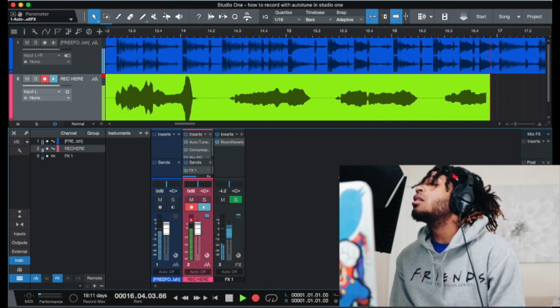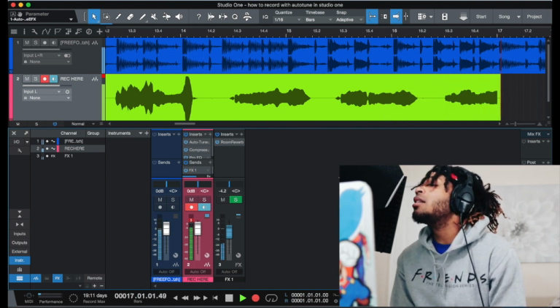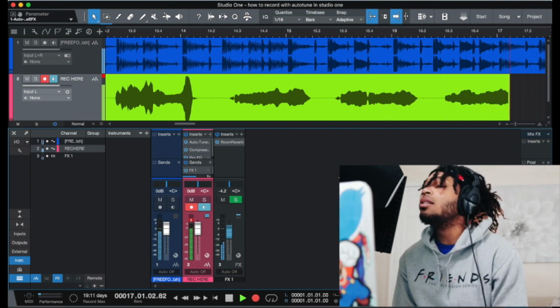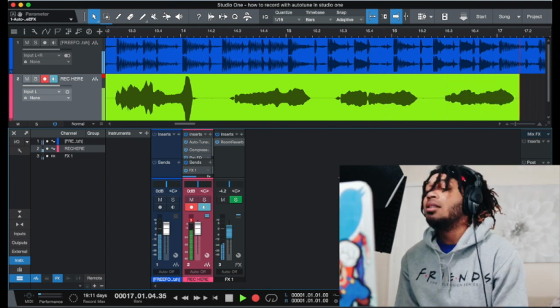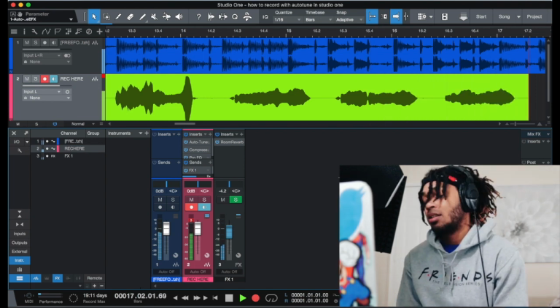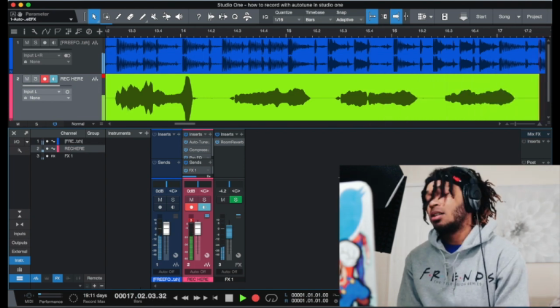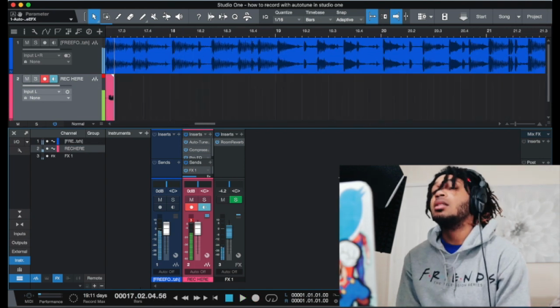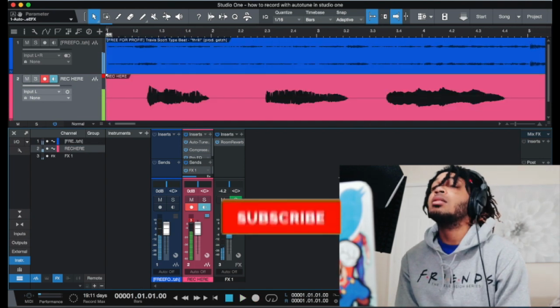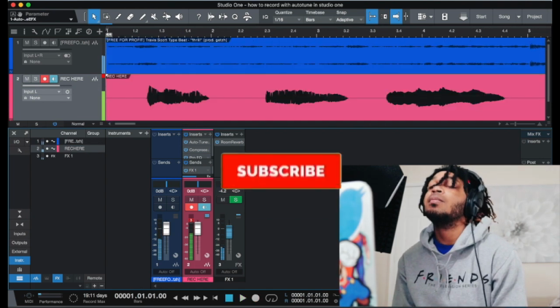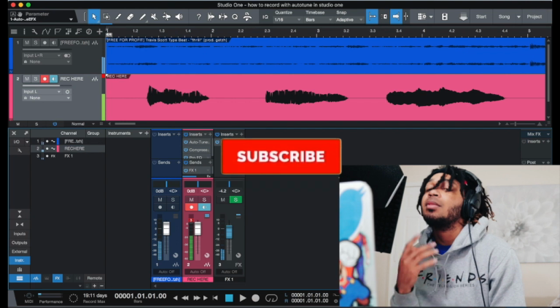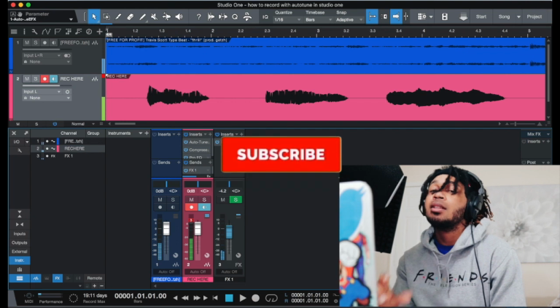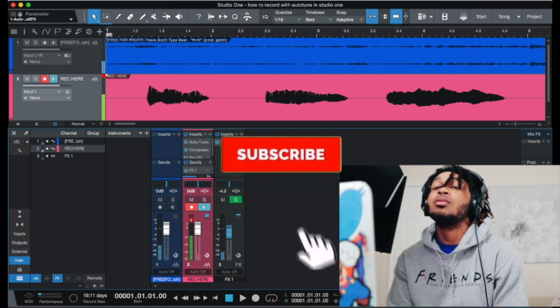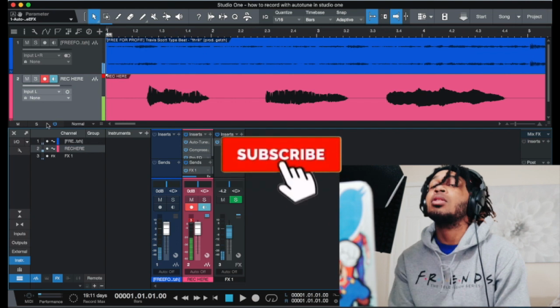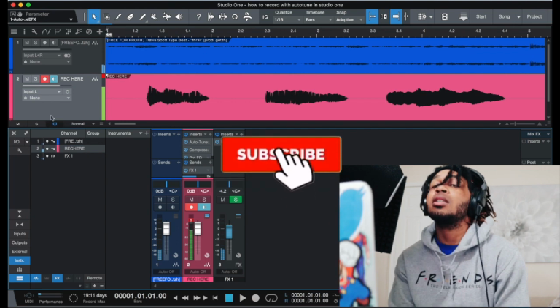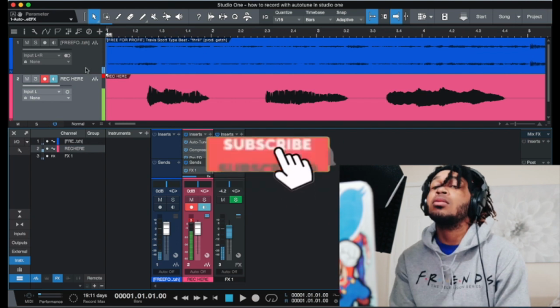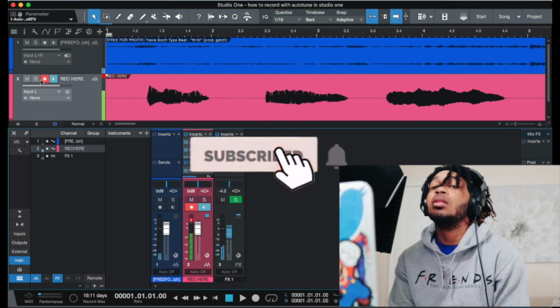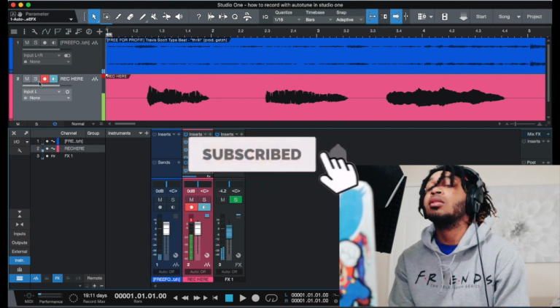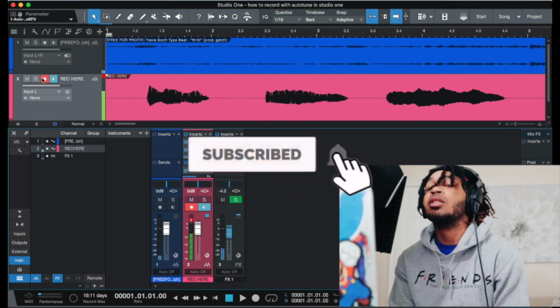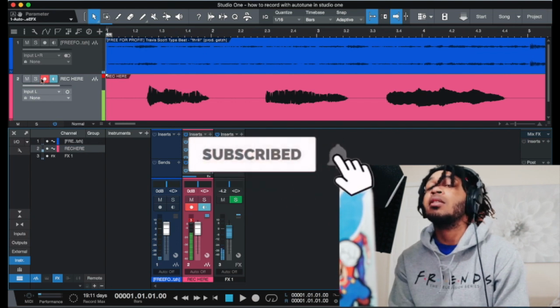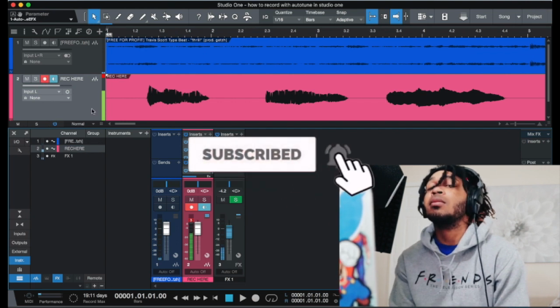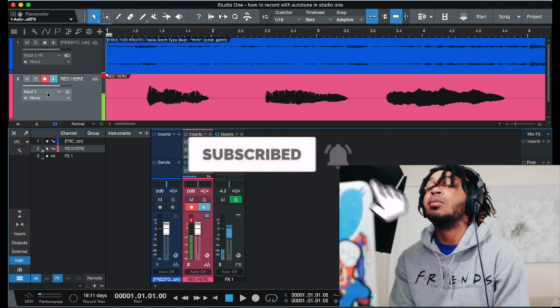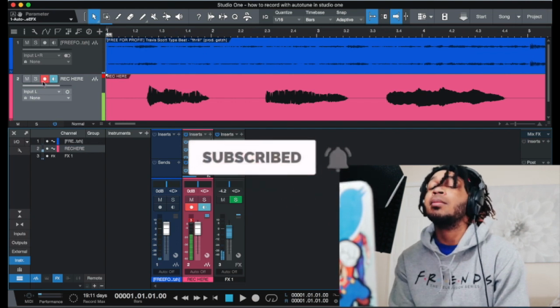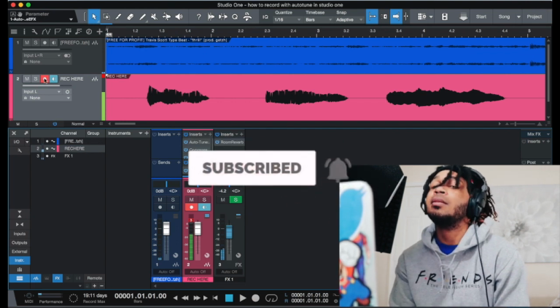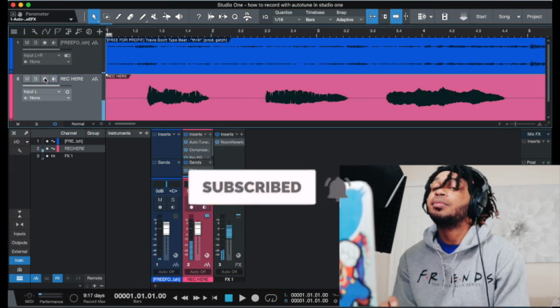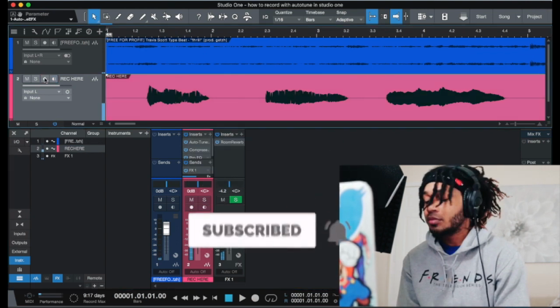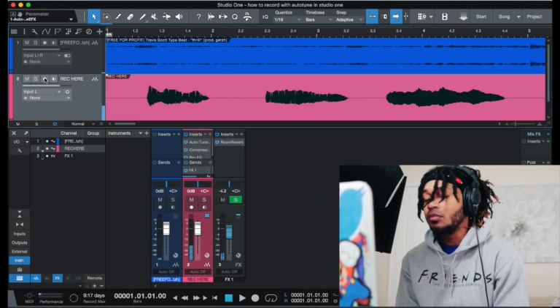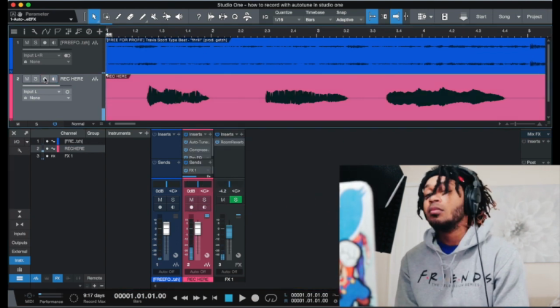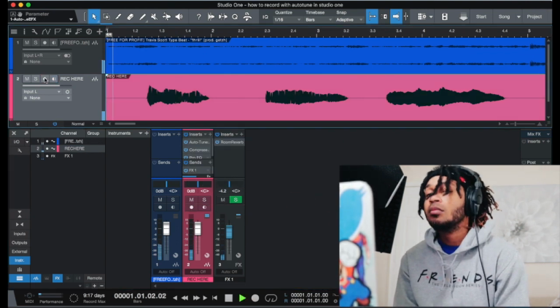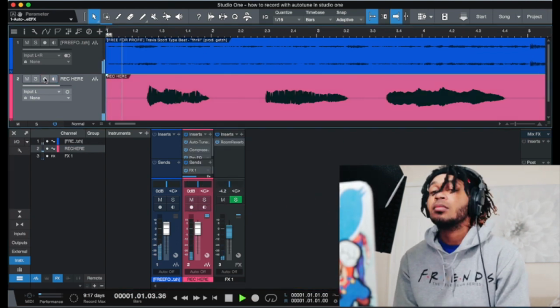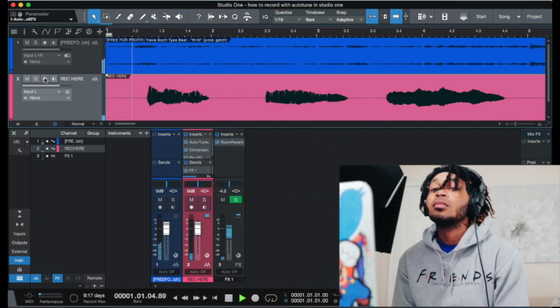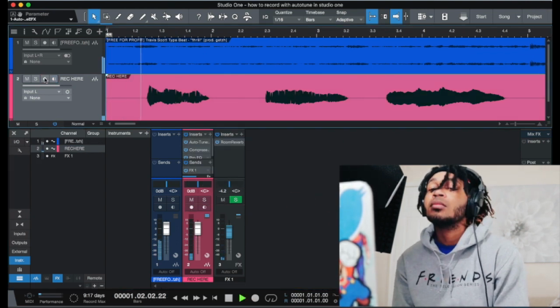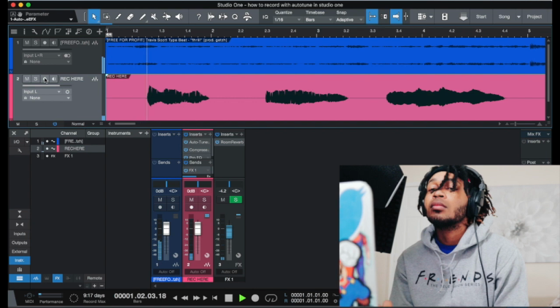All right, so that's how you record — it's on. And we're just gonna turn it off and play it back.